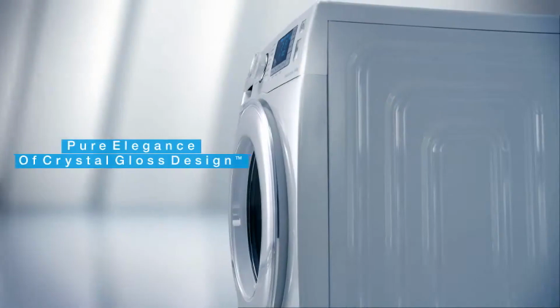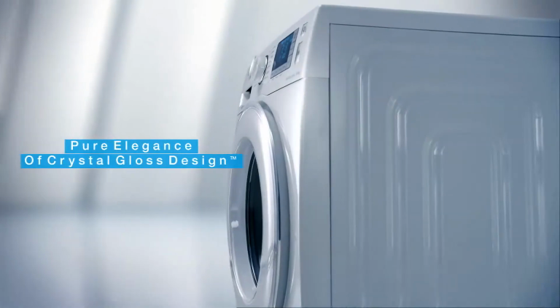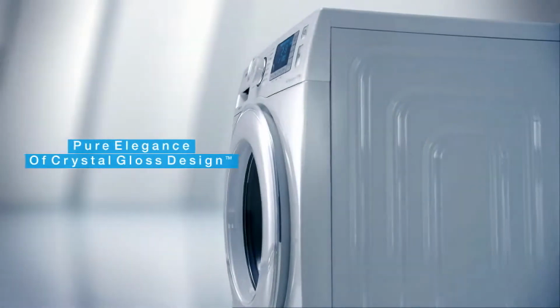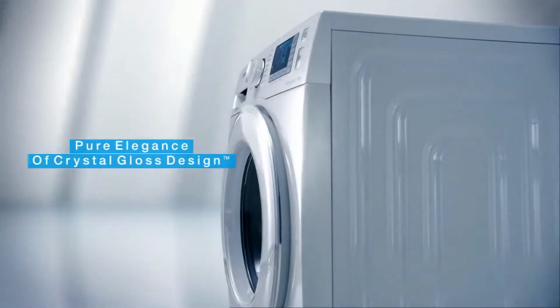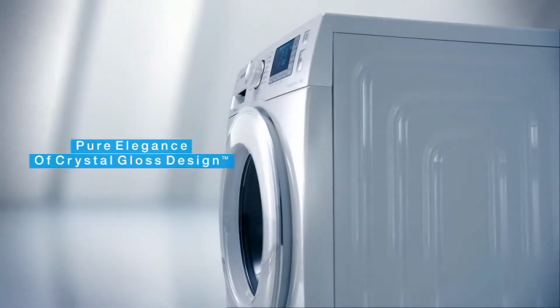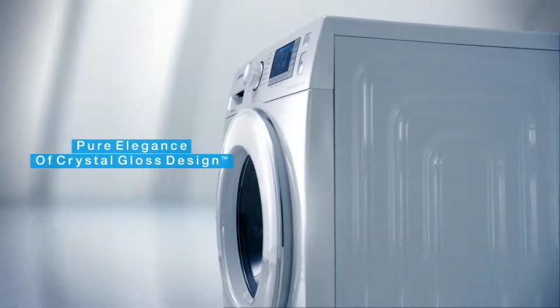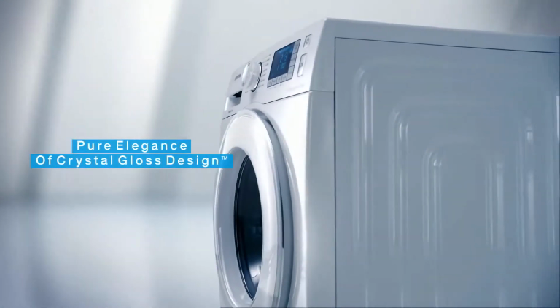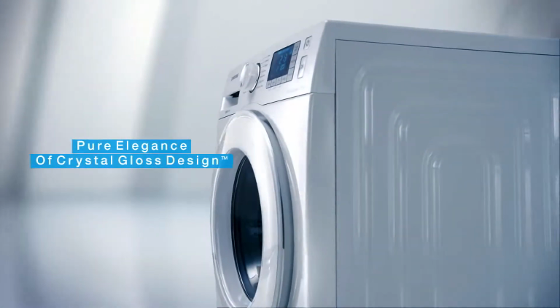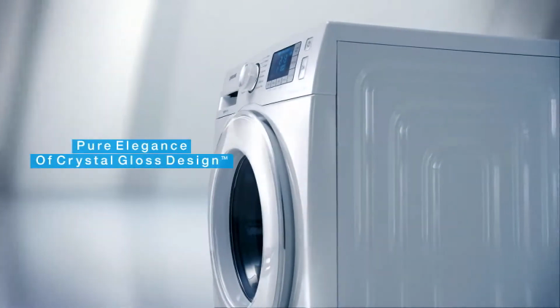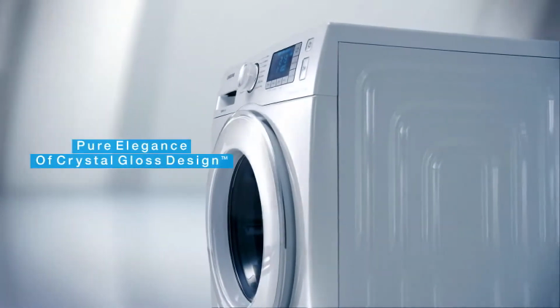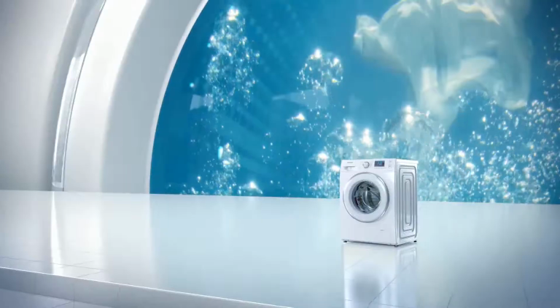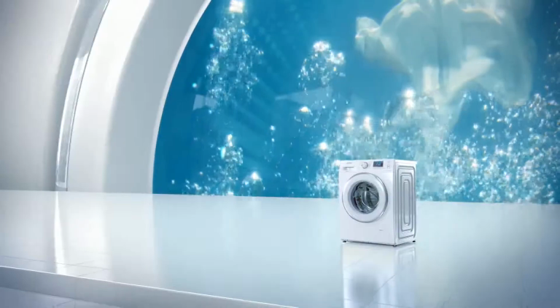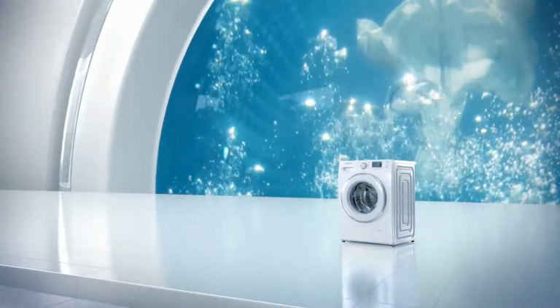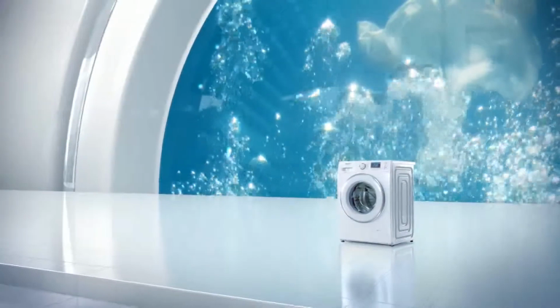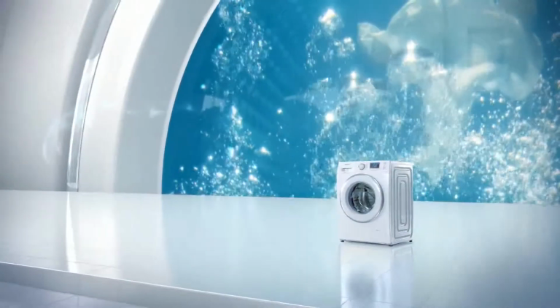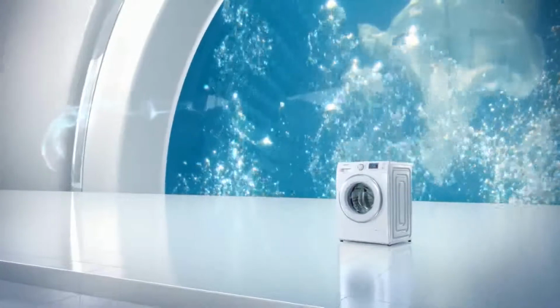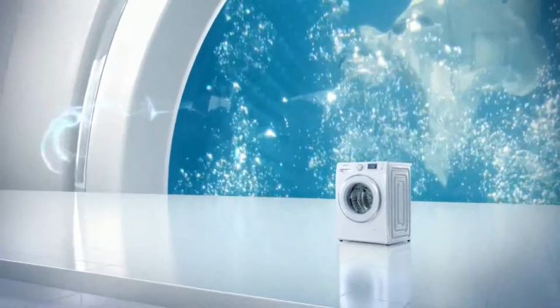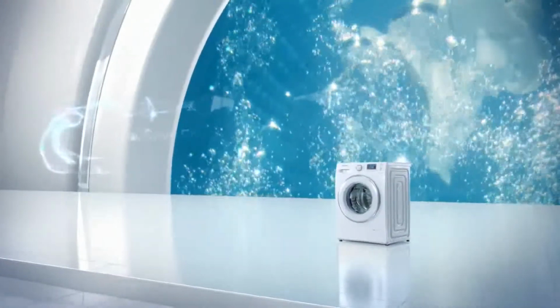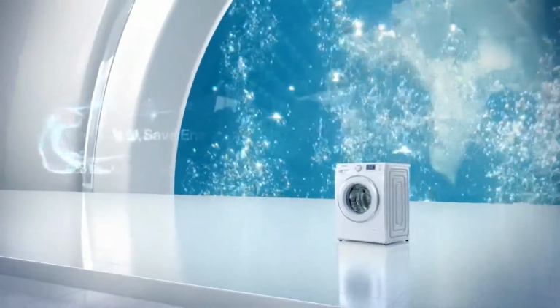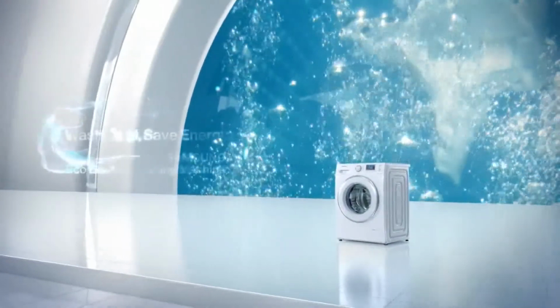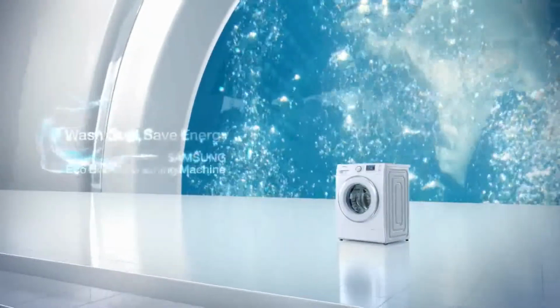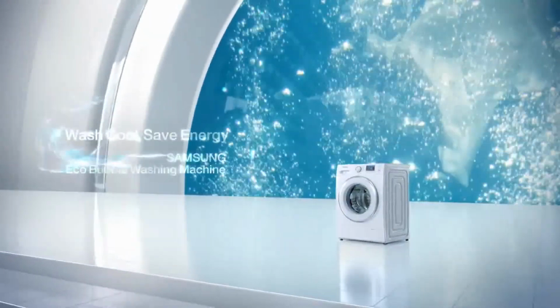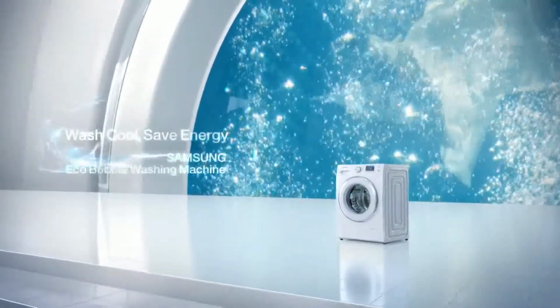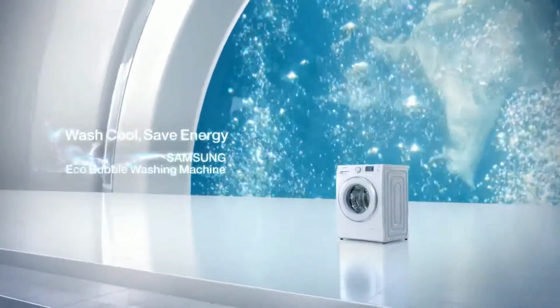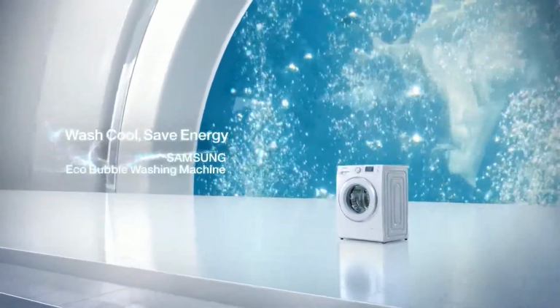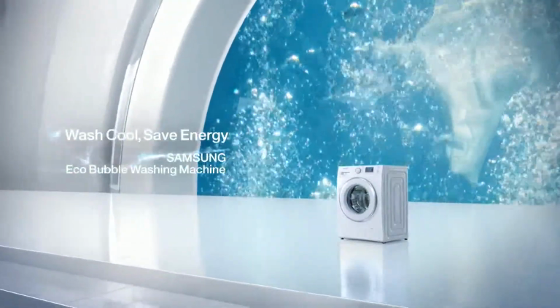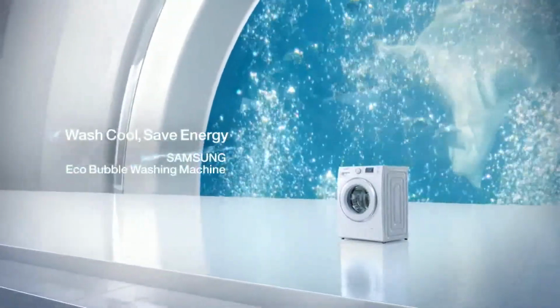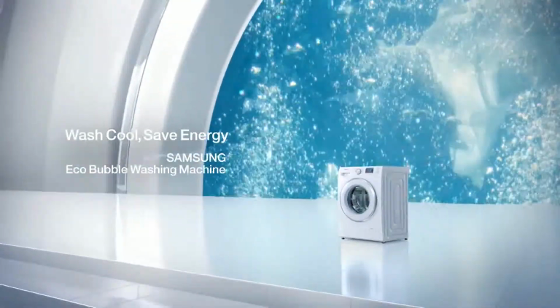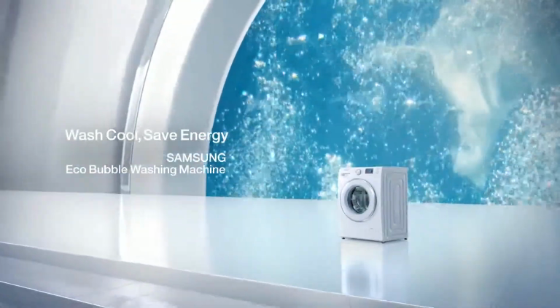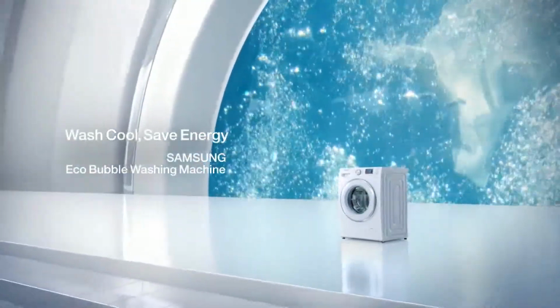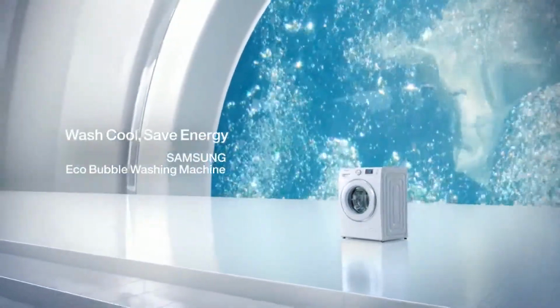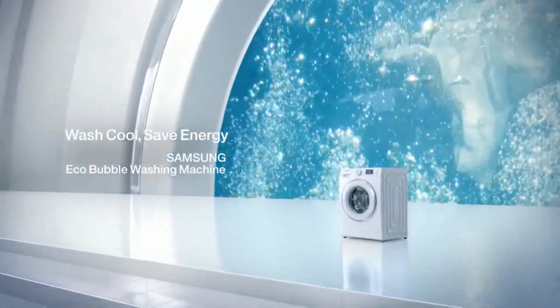Practiceable curved design. Samsung EcoBubble washing machine.